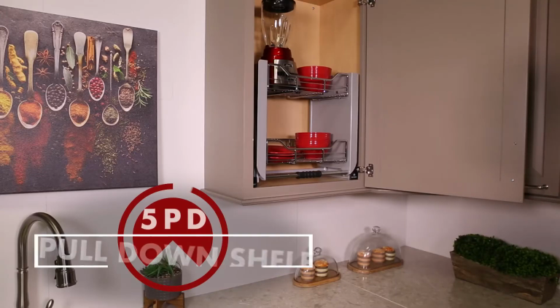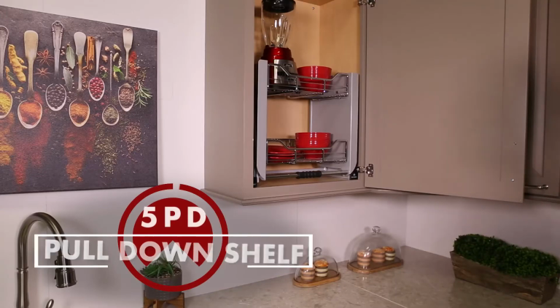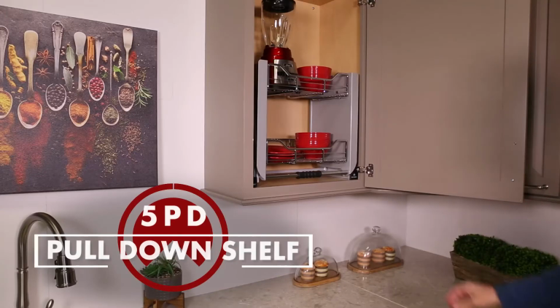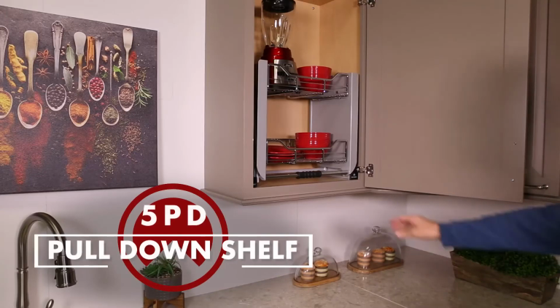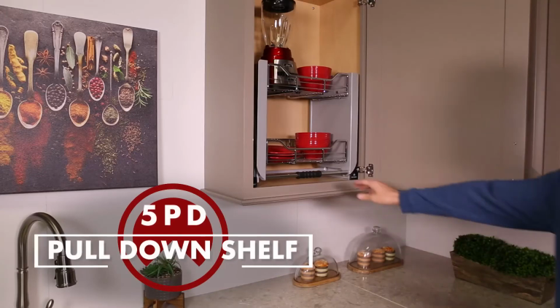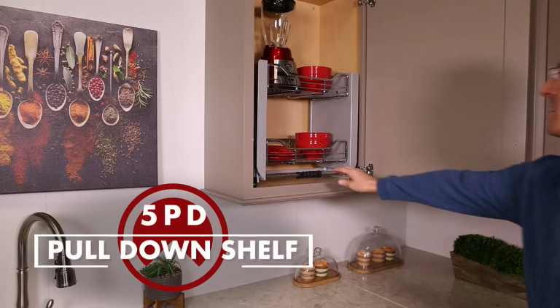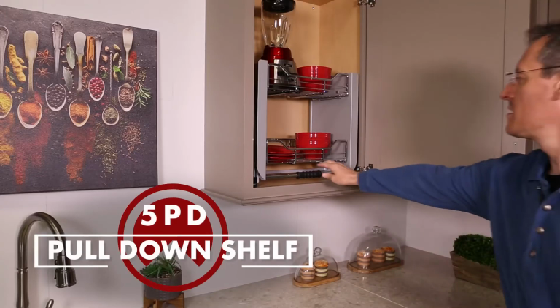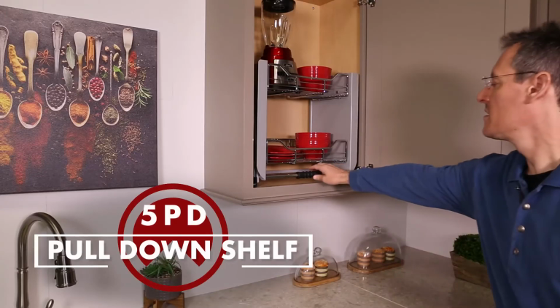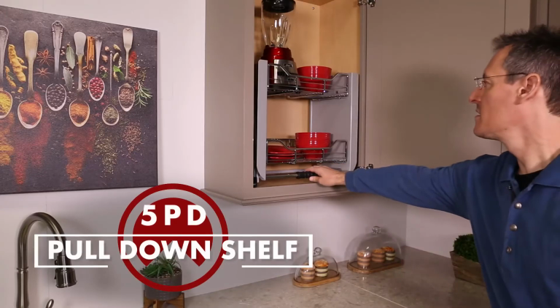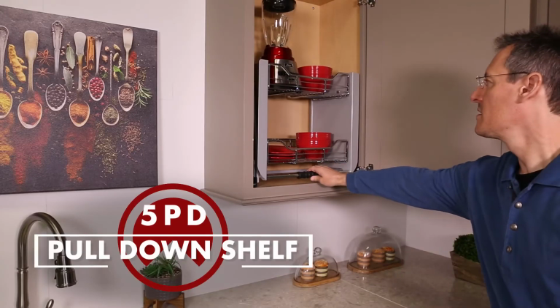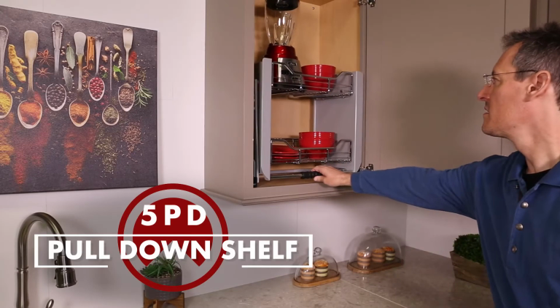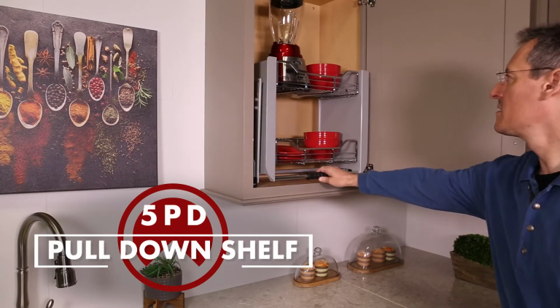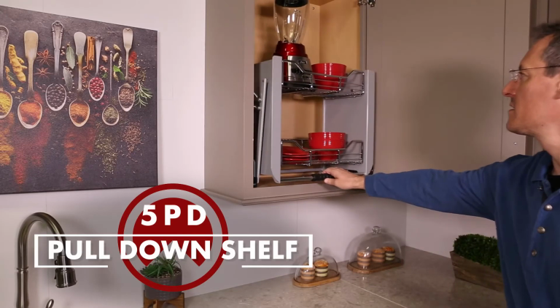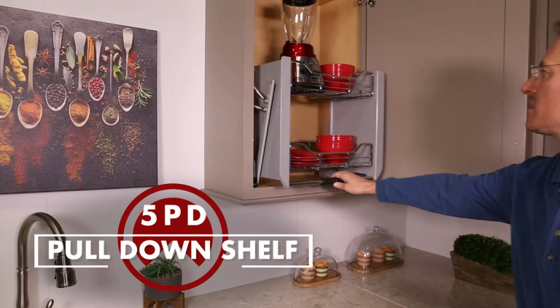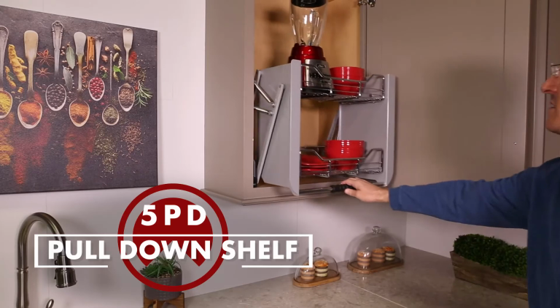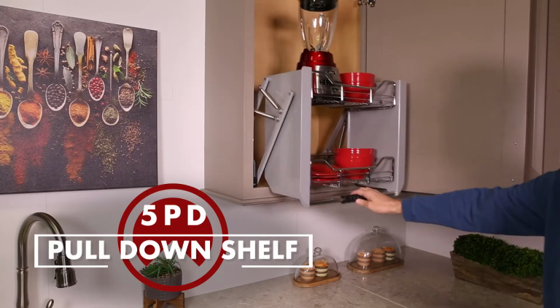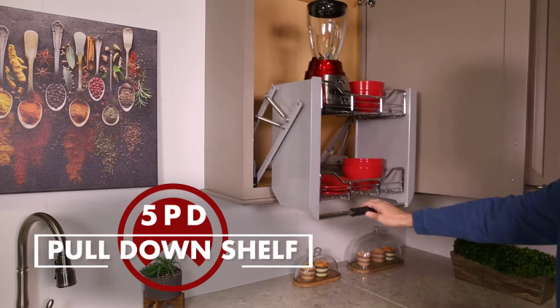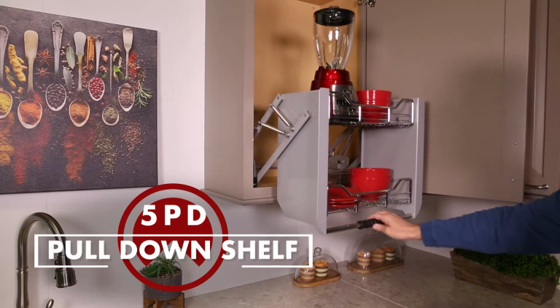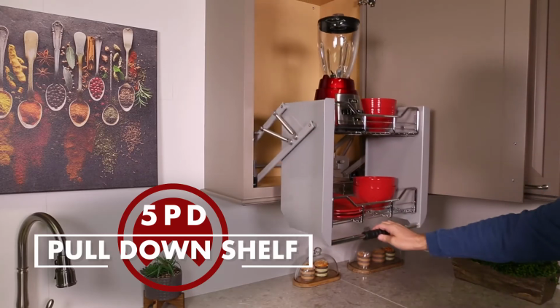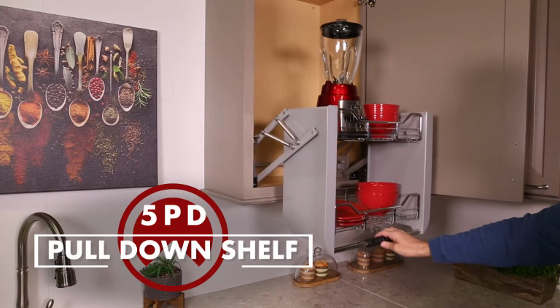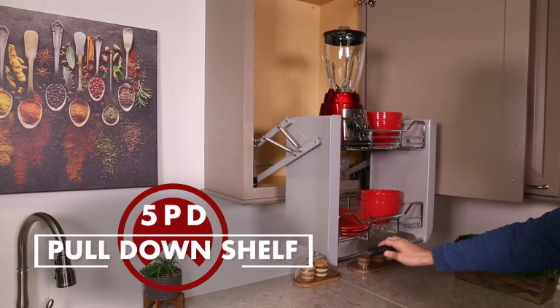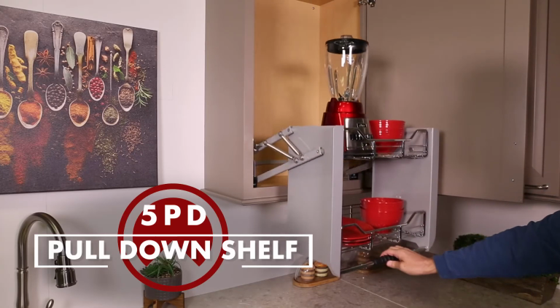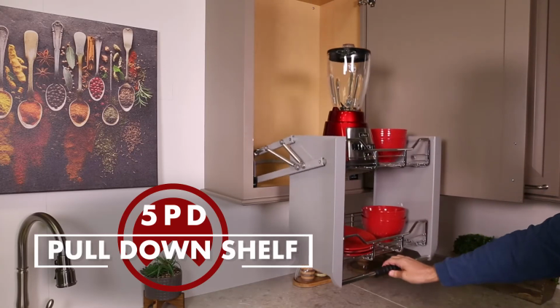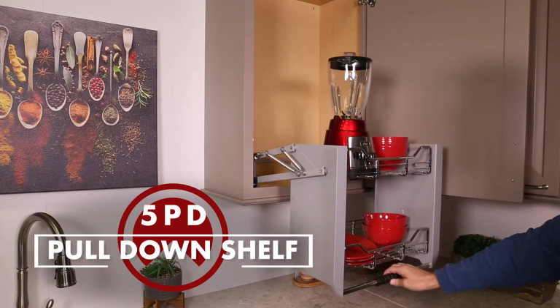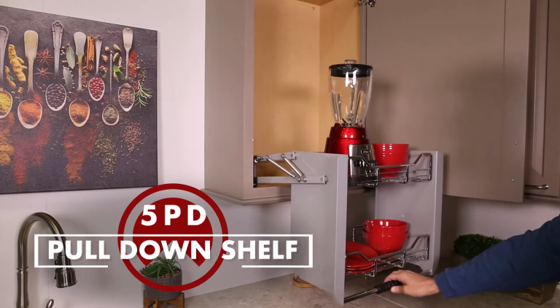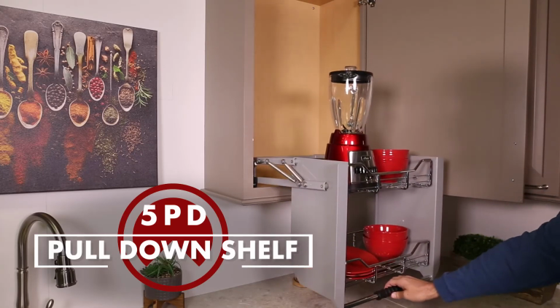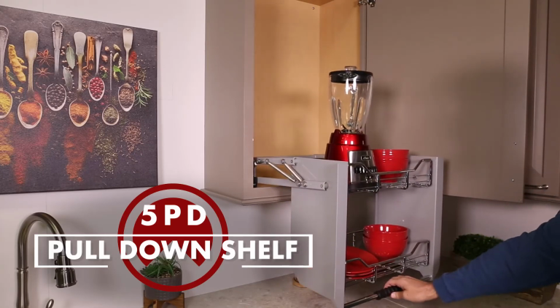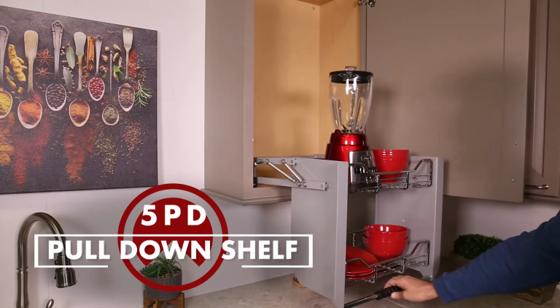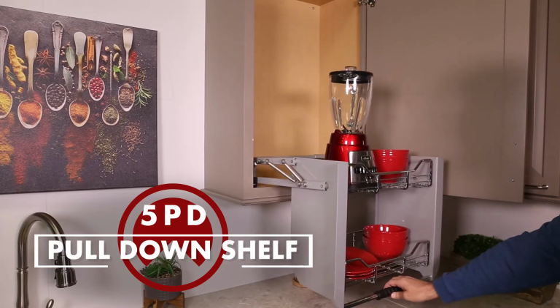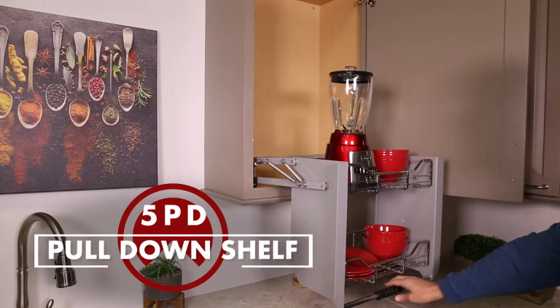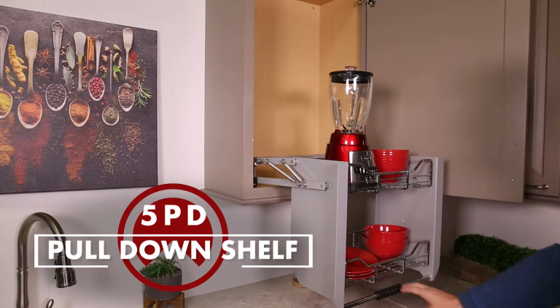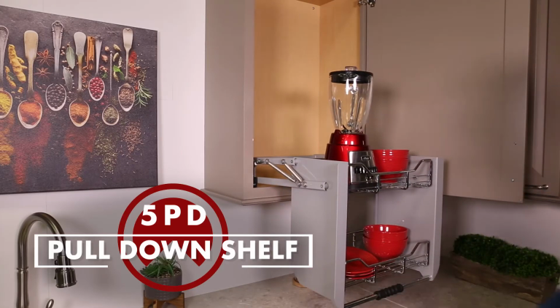Welcome to the installation video for the 5PD pull-down shelf.